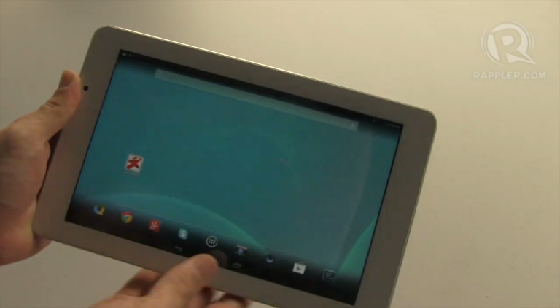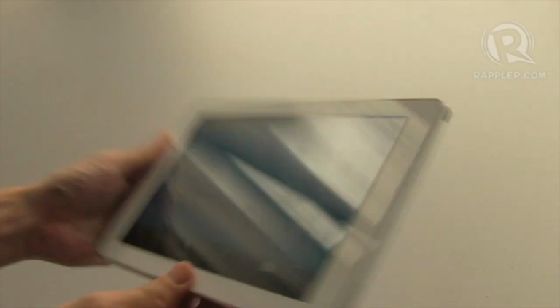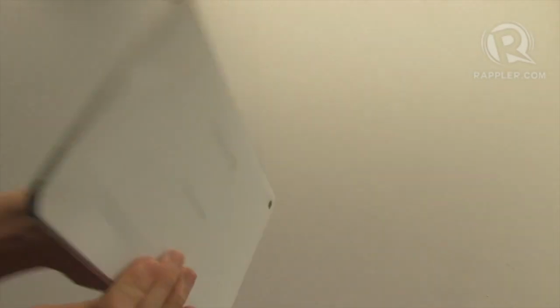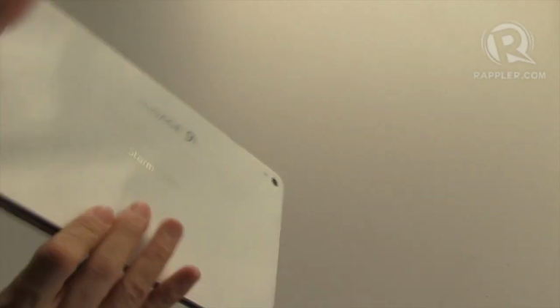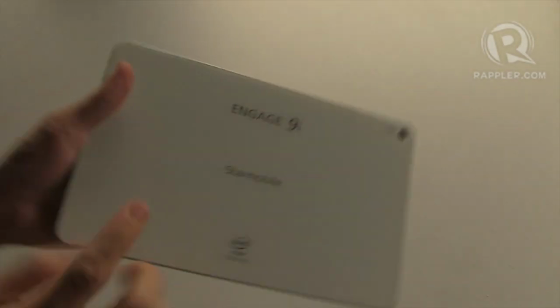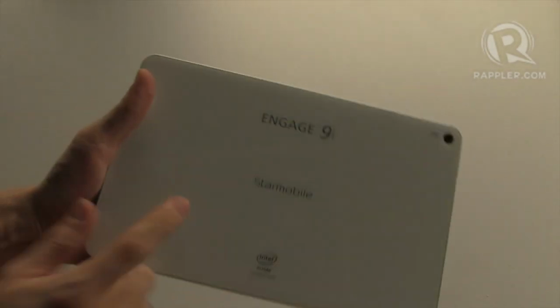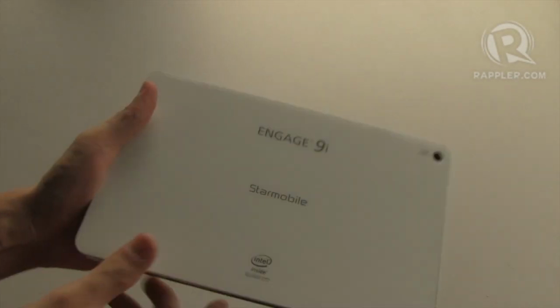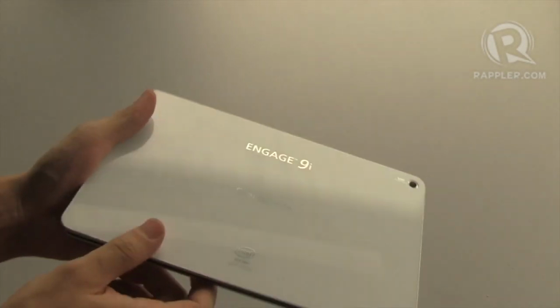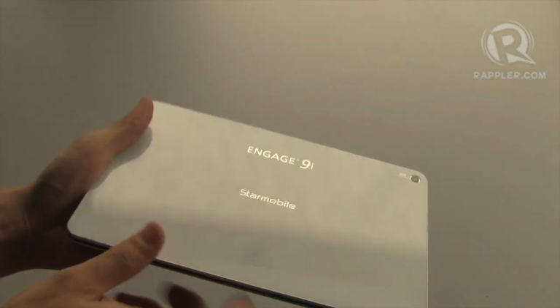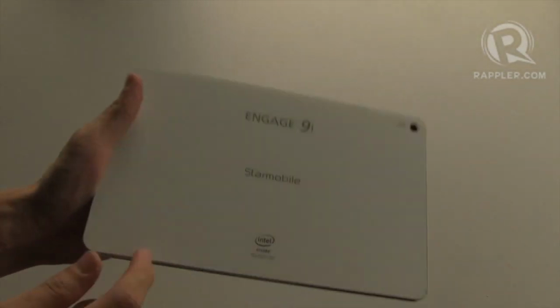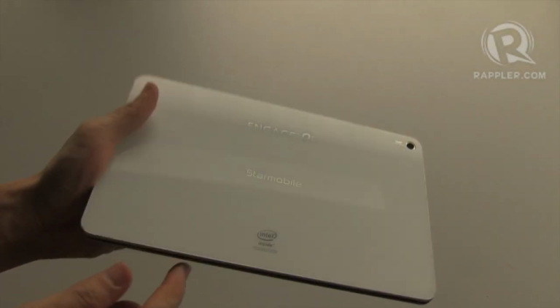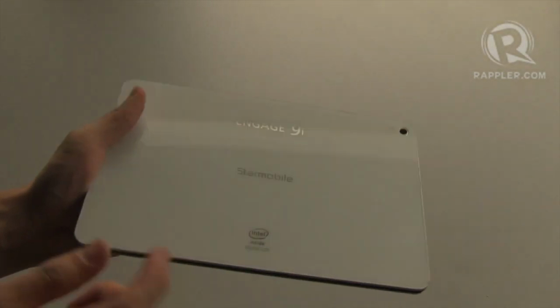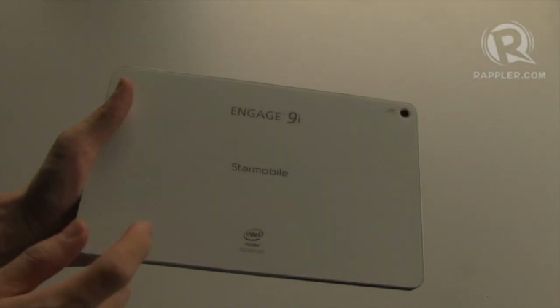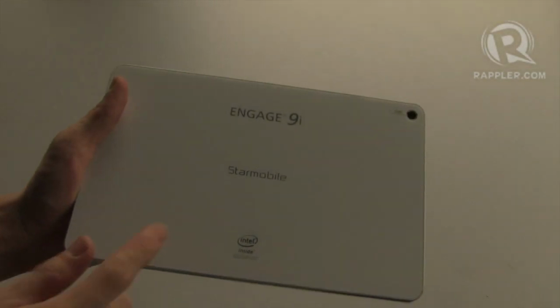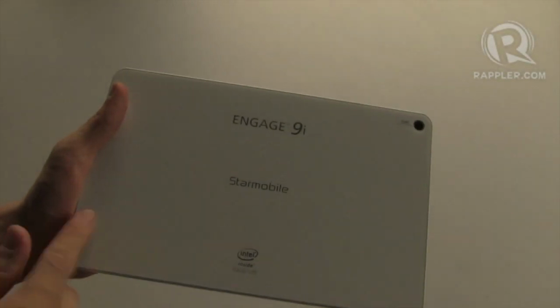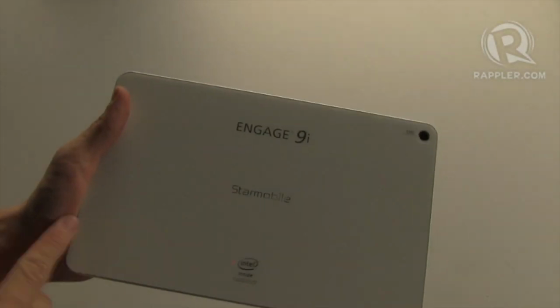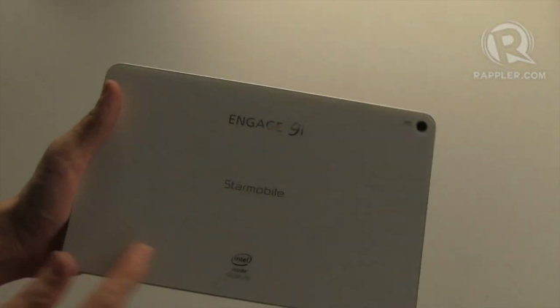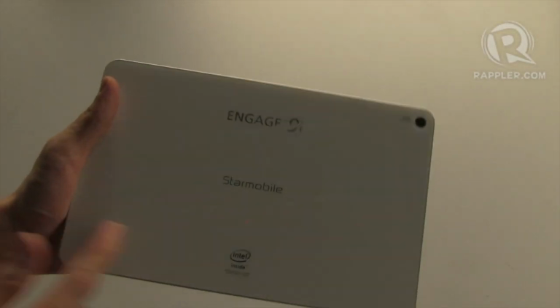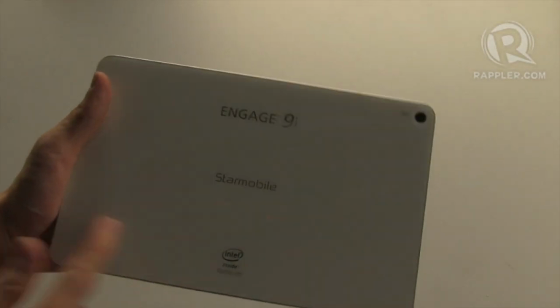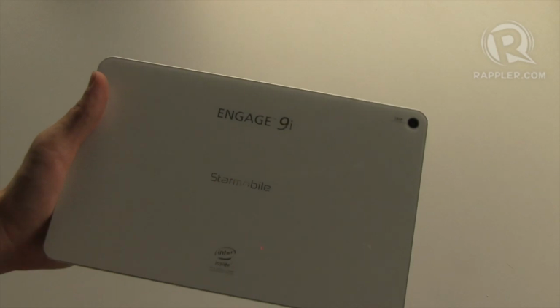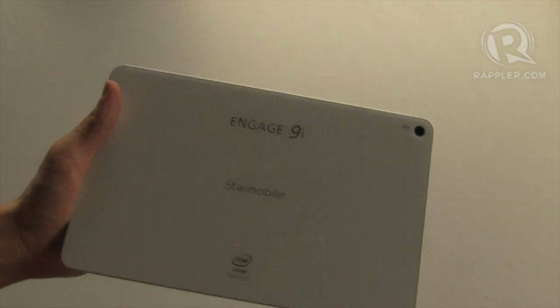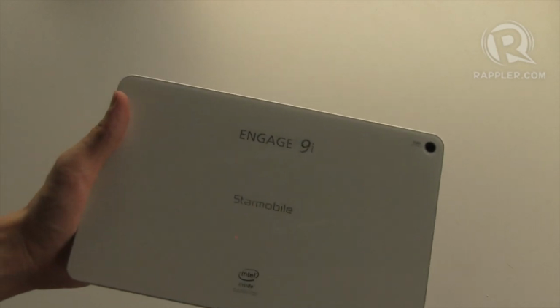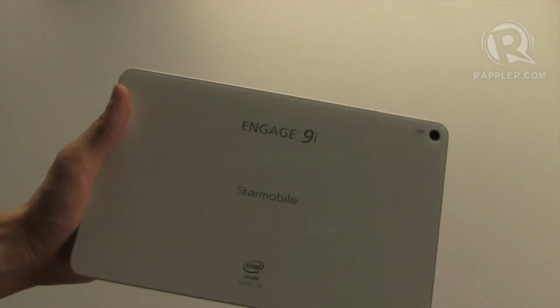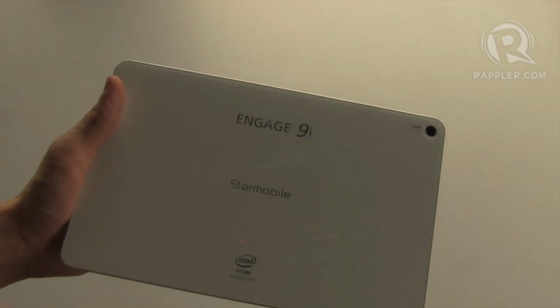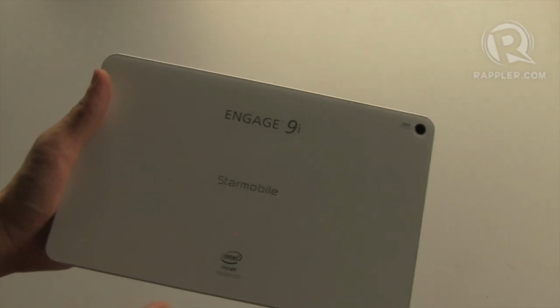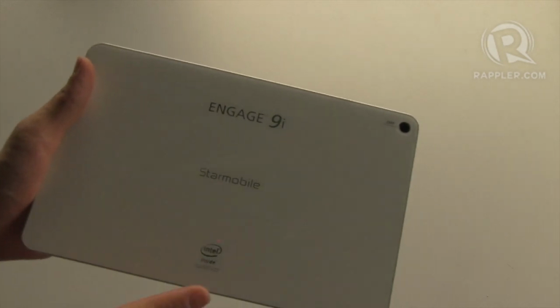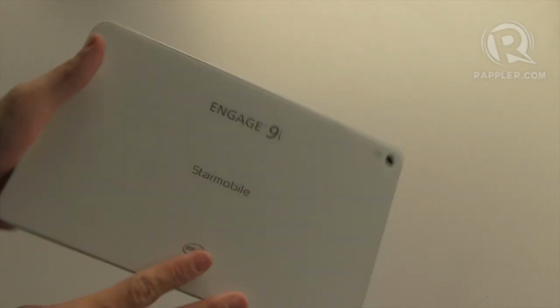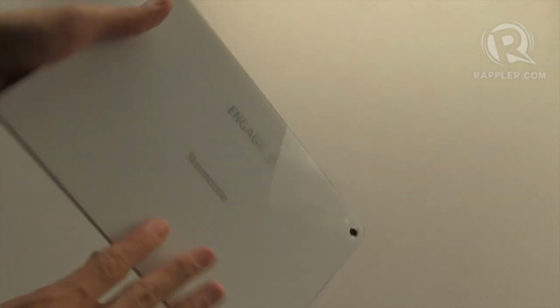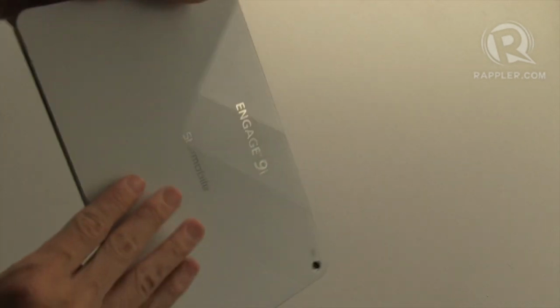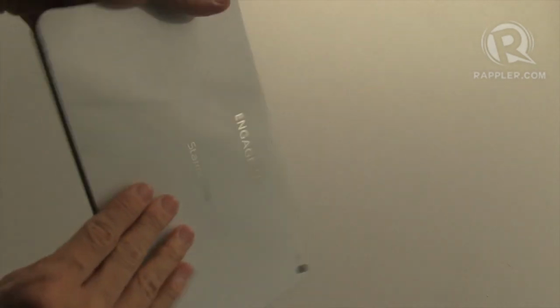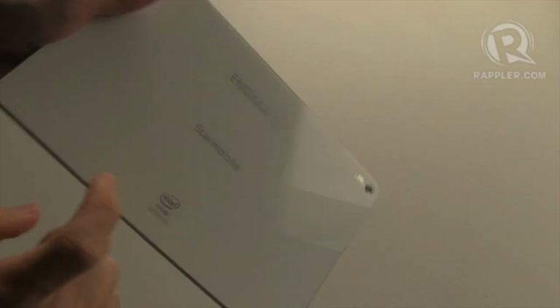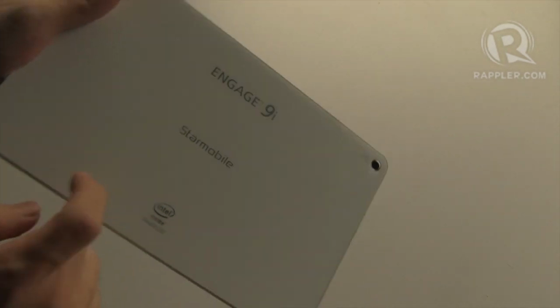Because of its glass back, the back is non-removable, which means the 6,500 mAh battery is built in.